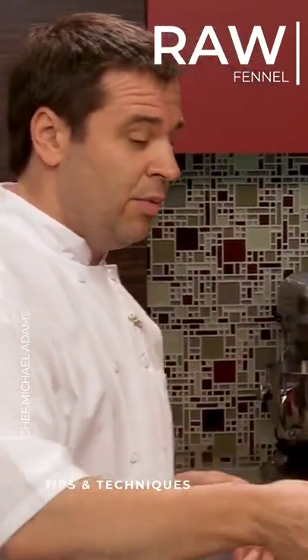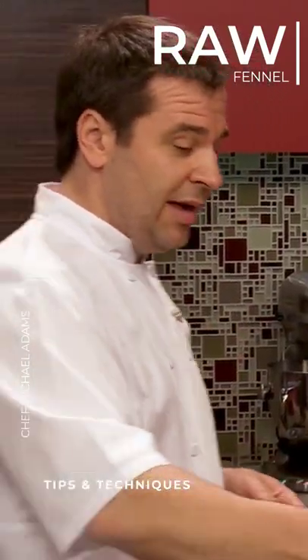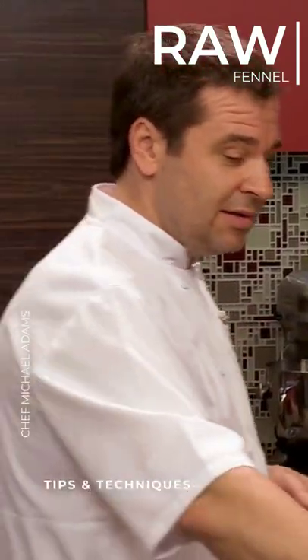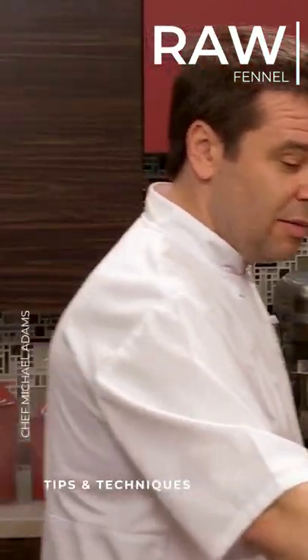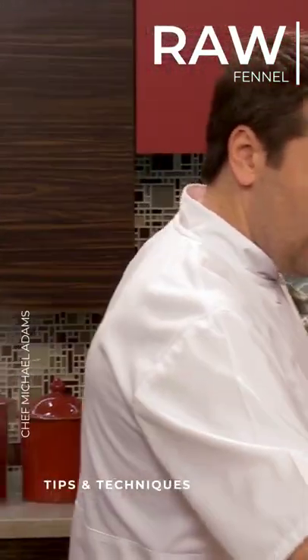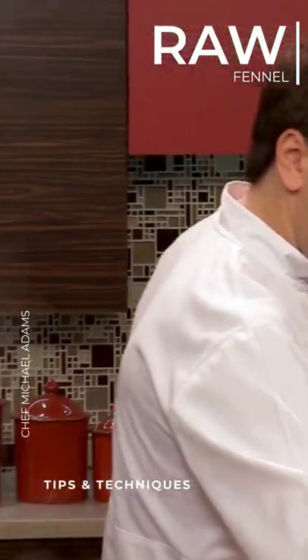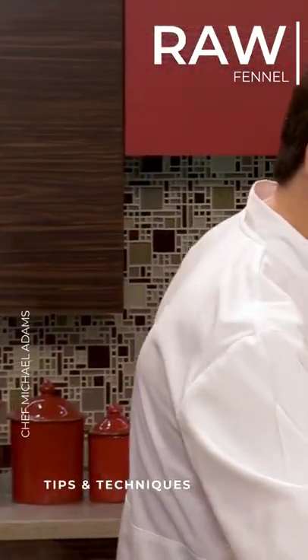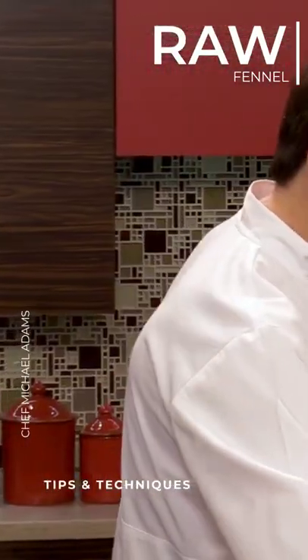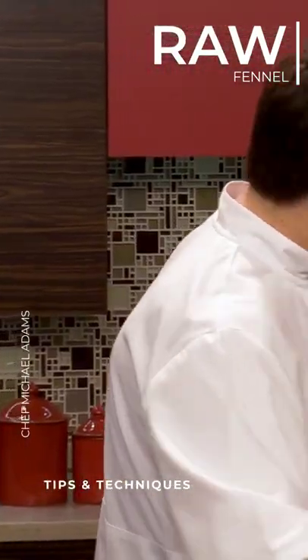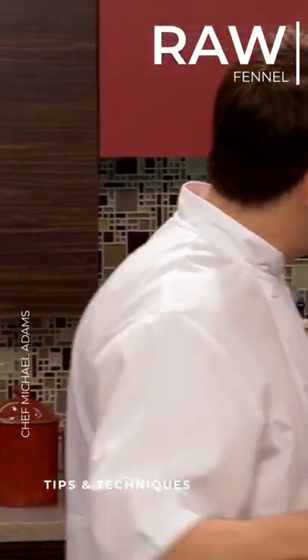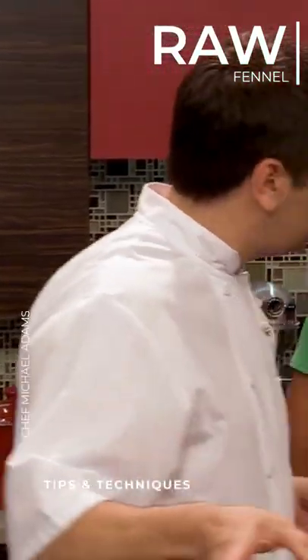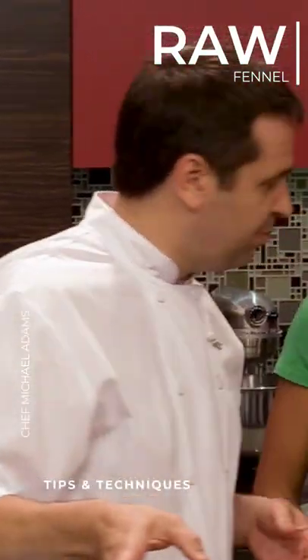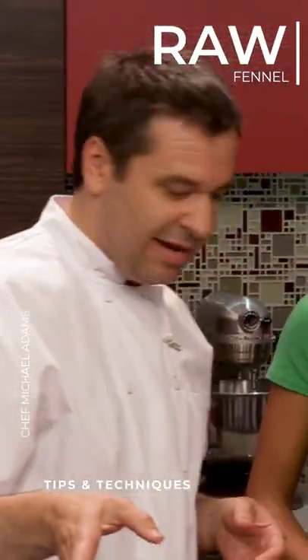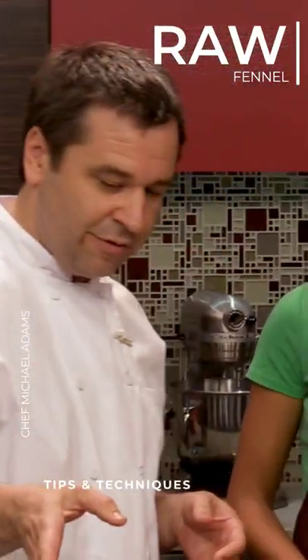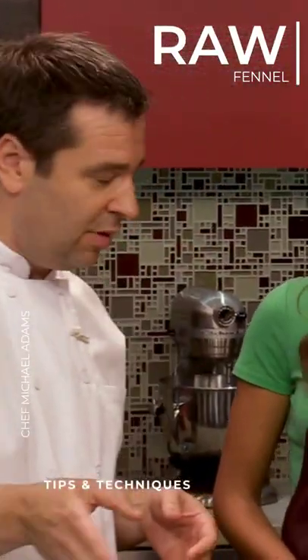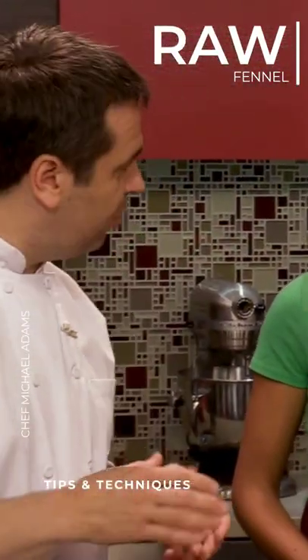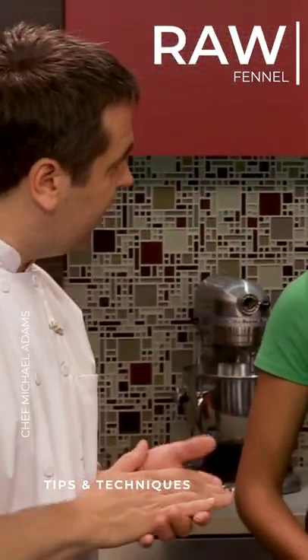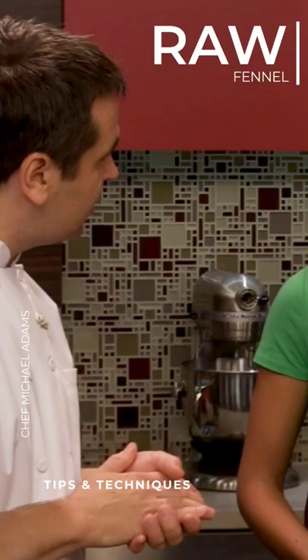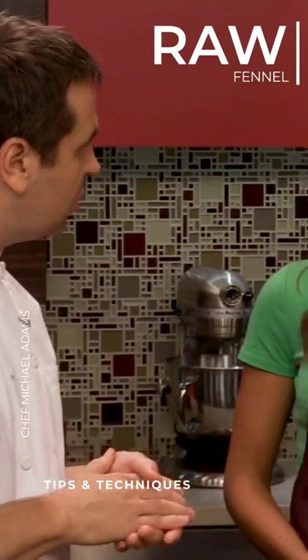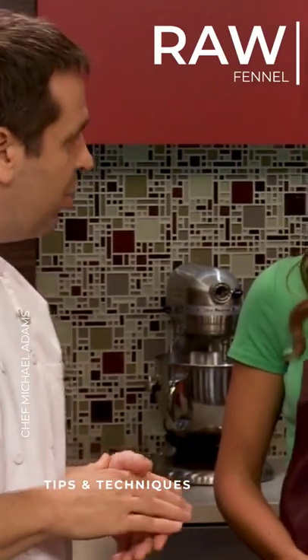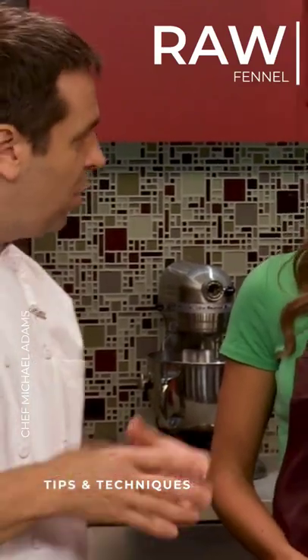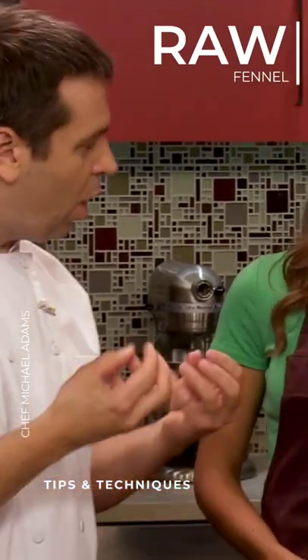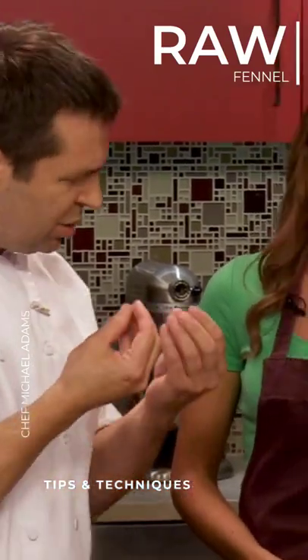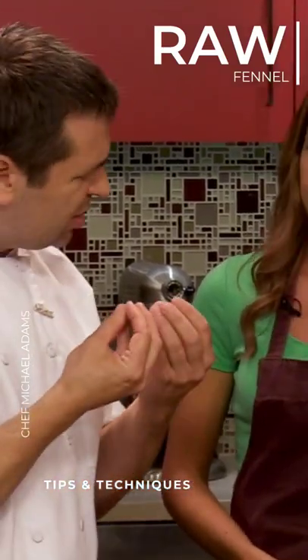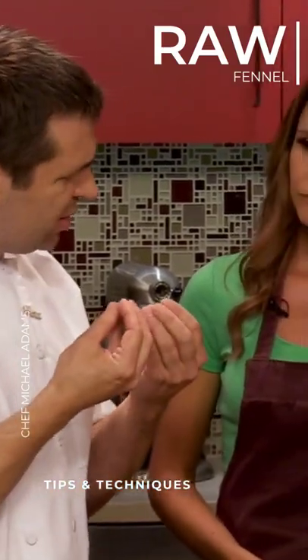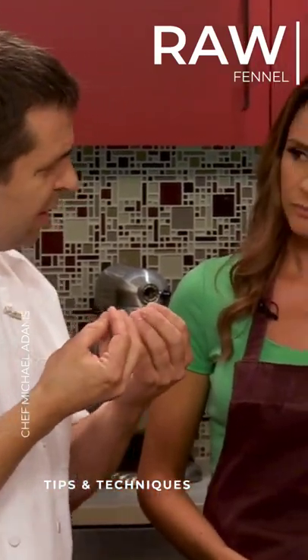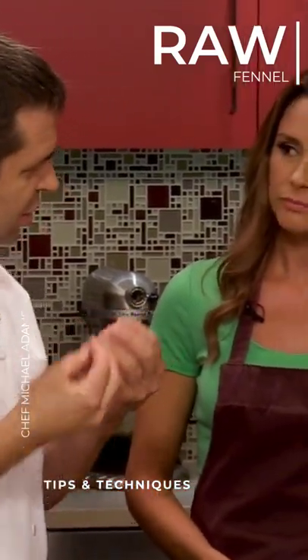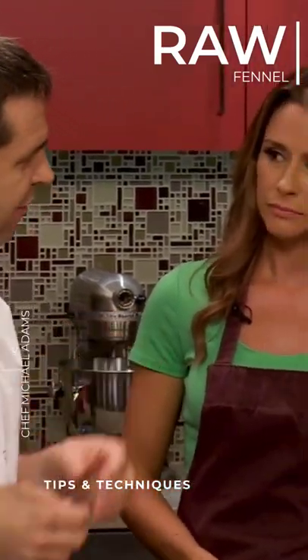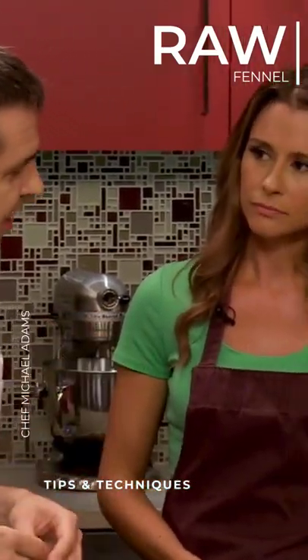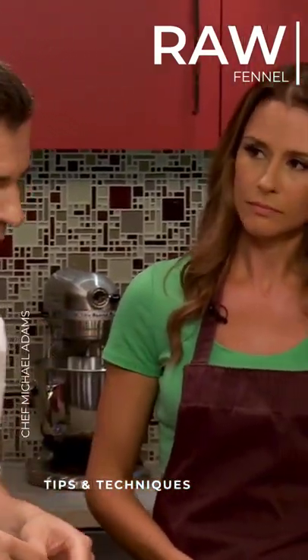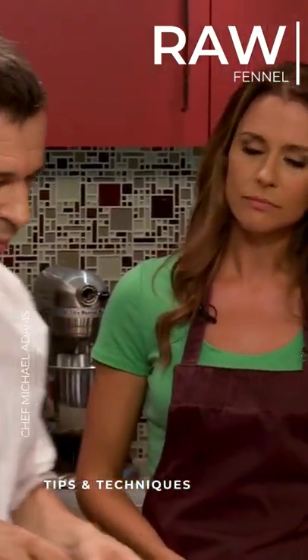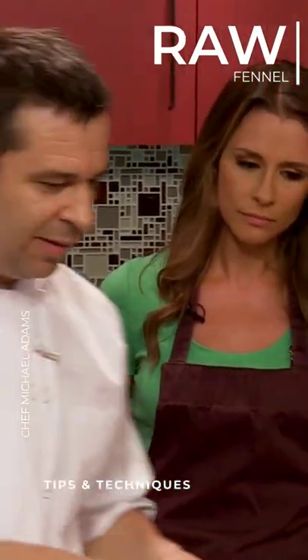When you get into the bigger bulbs, we're just going to blanch it for a little bit in salted boiling water, just to soften it up a little bit.